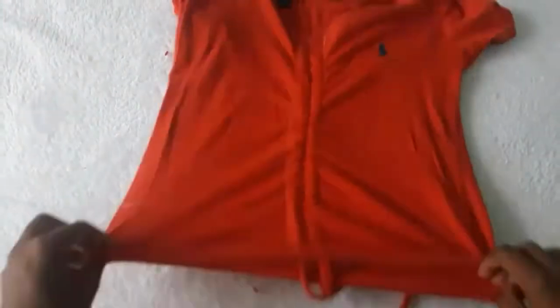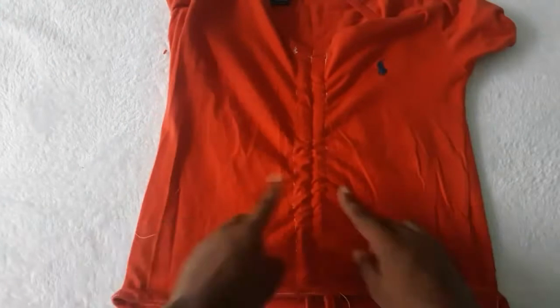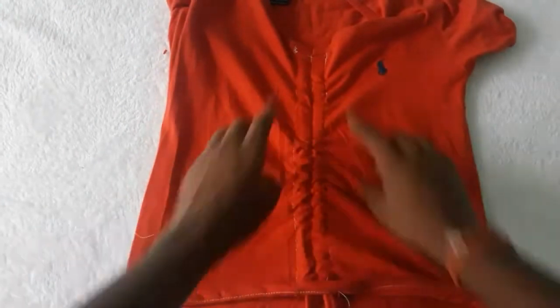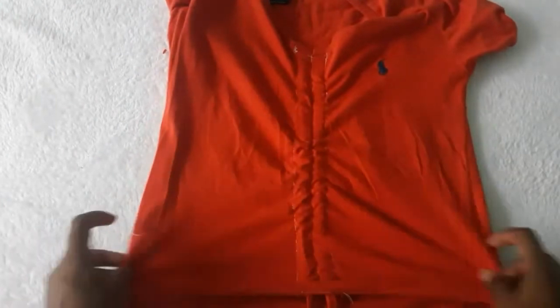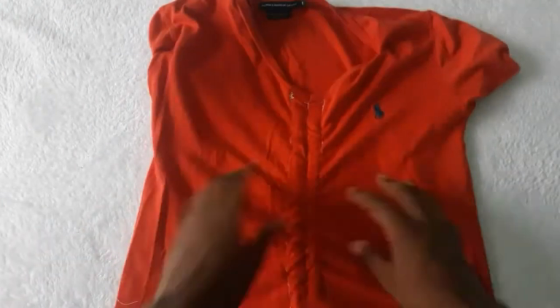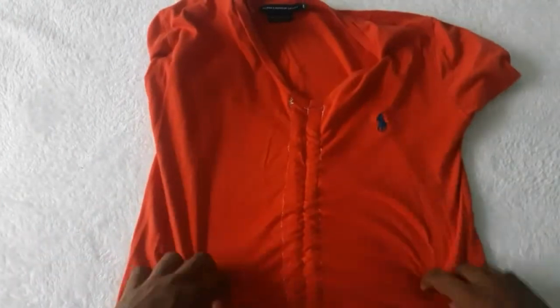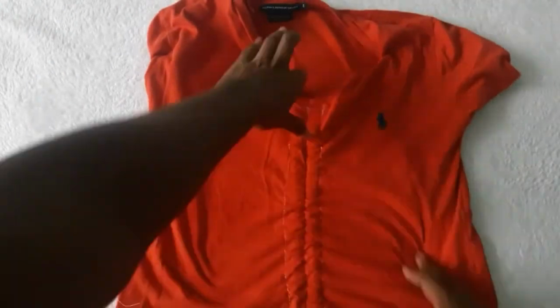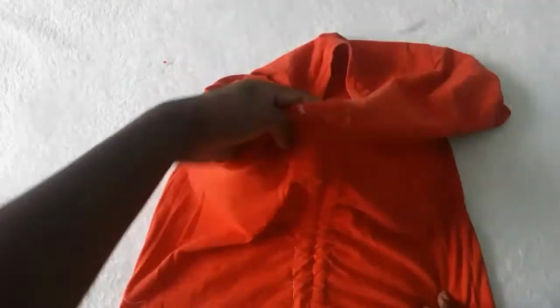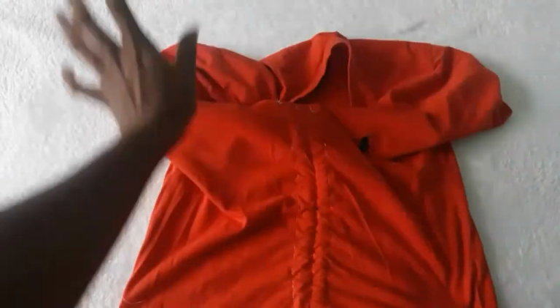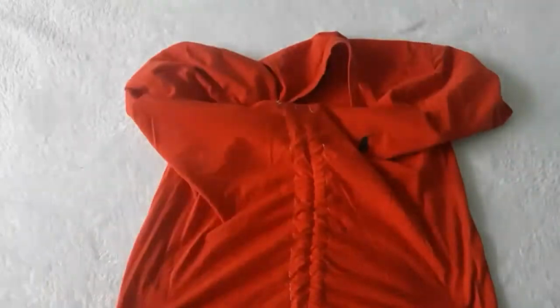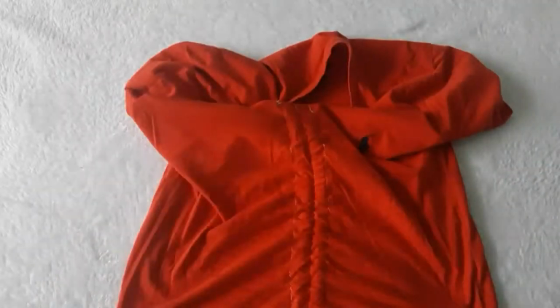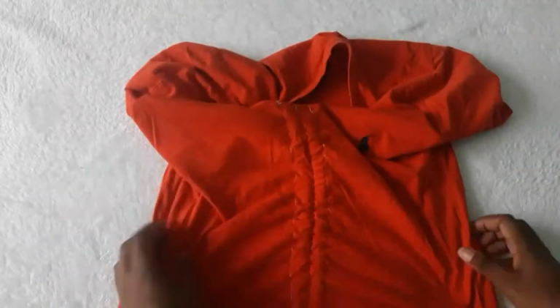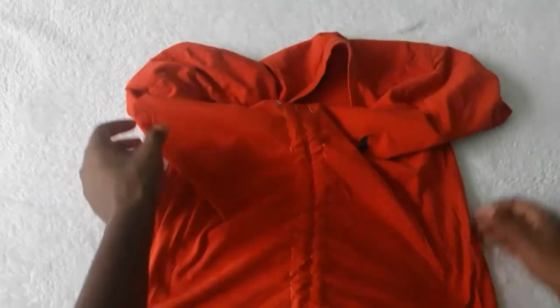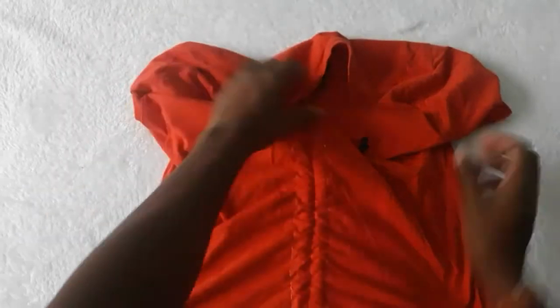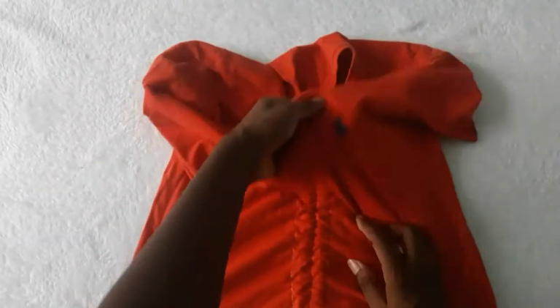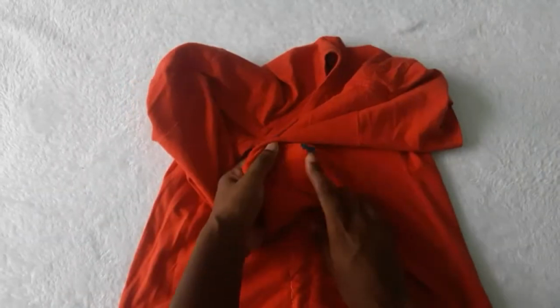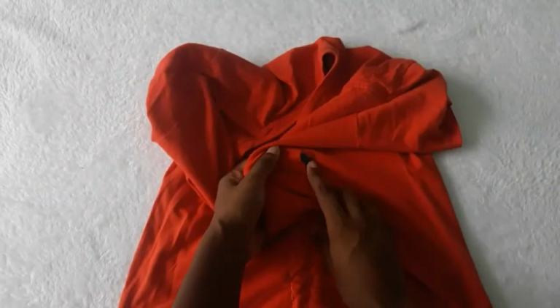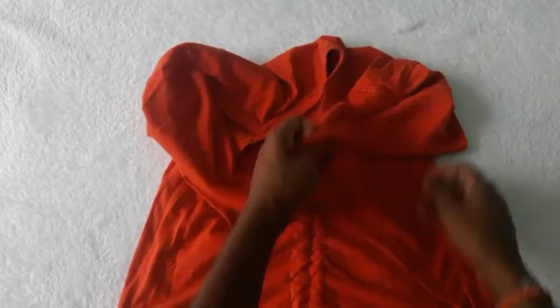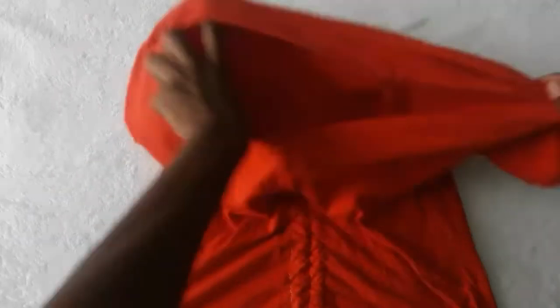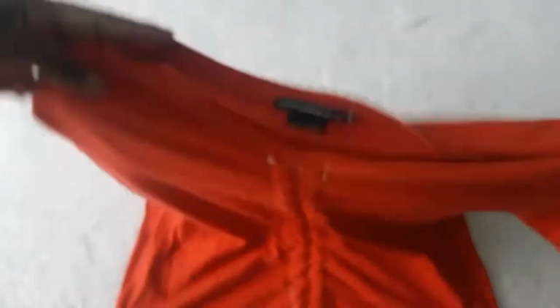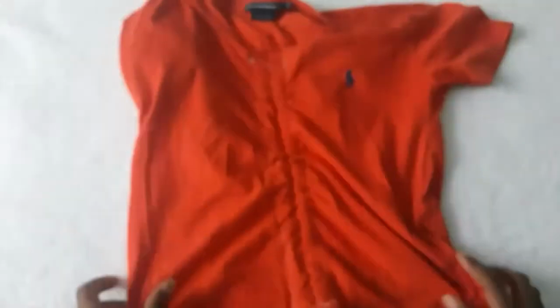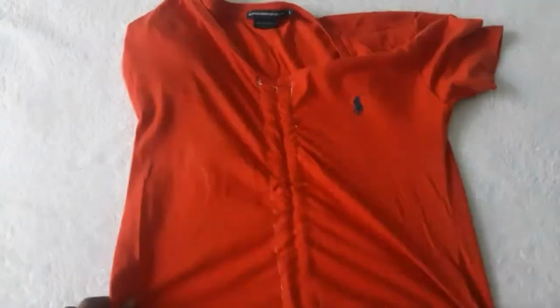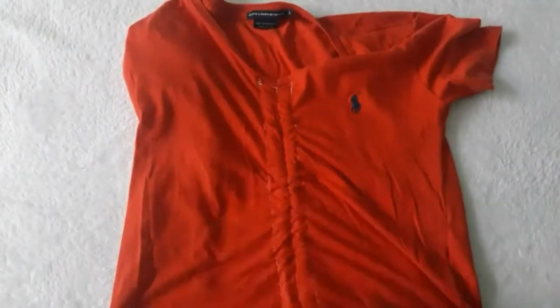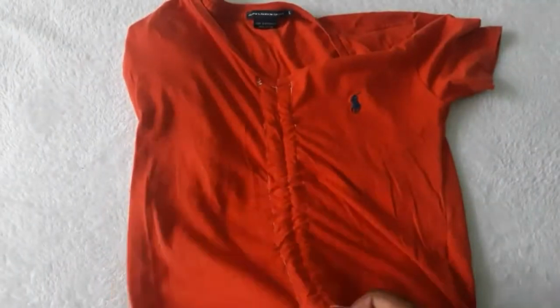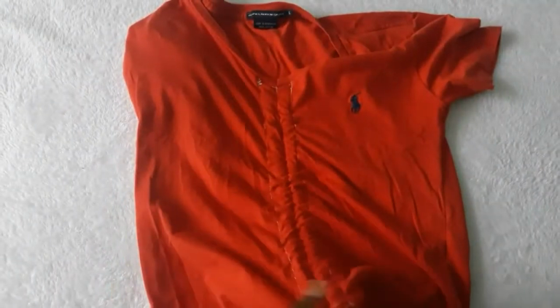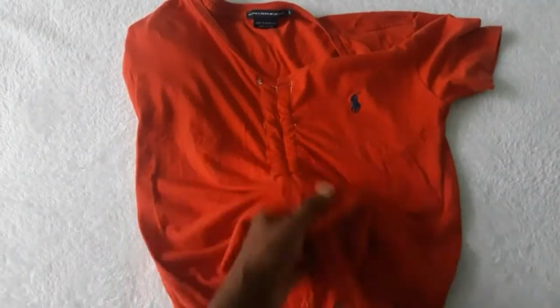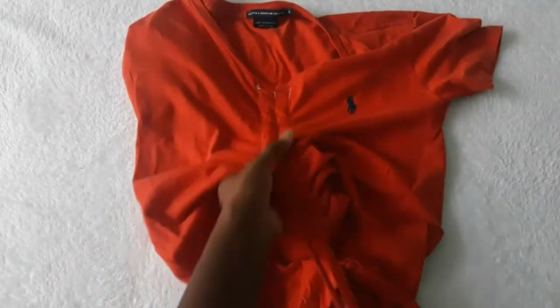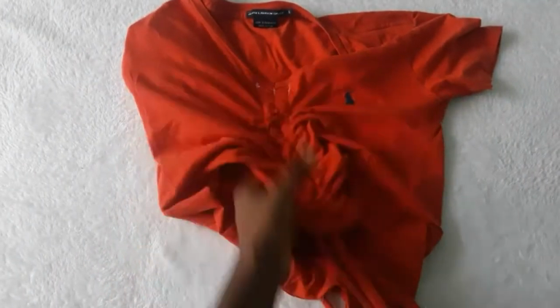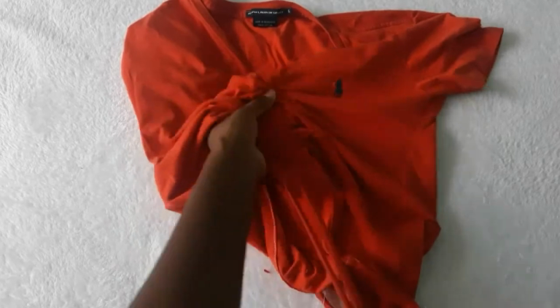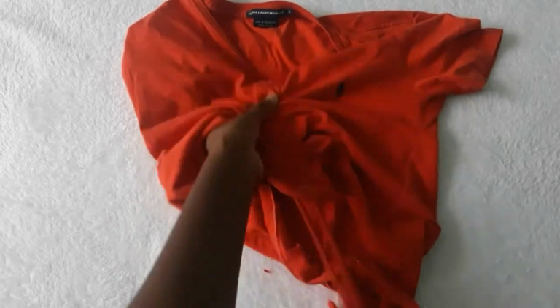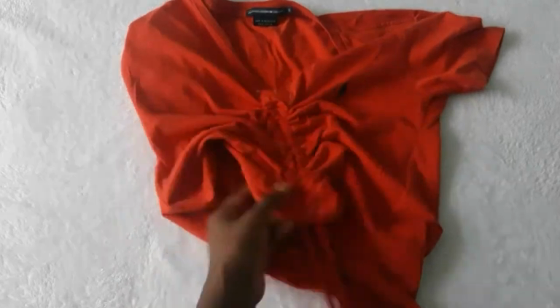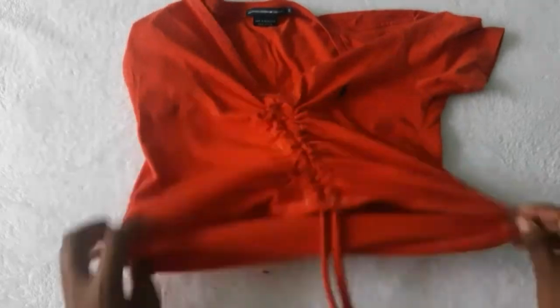This is the finished shirt — stay tuned for the before and after.